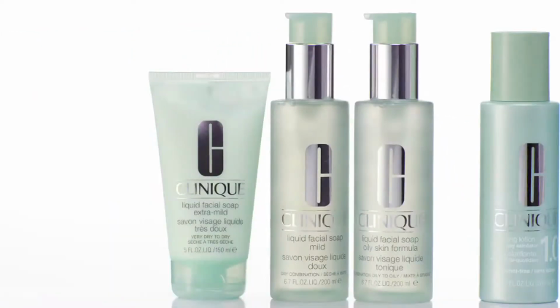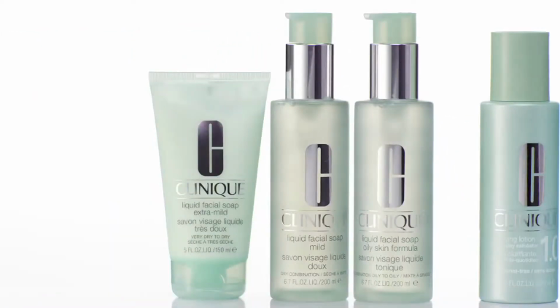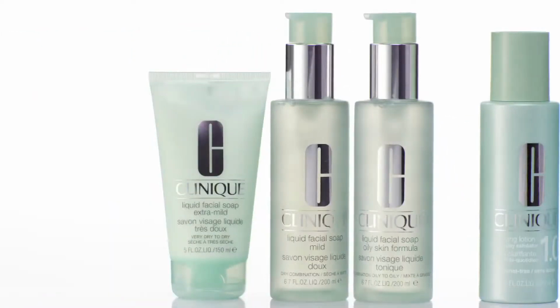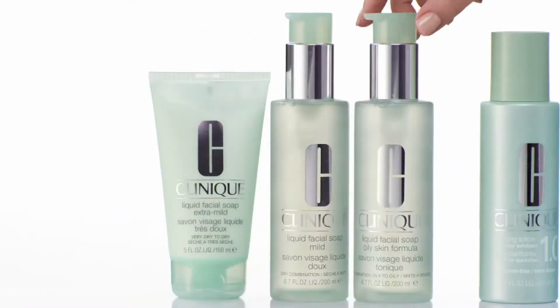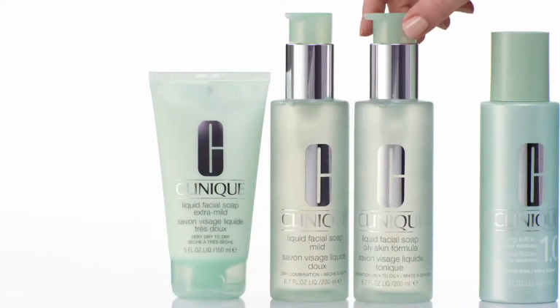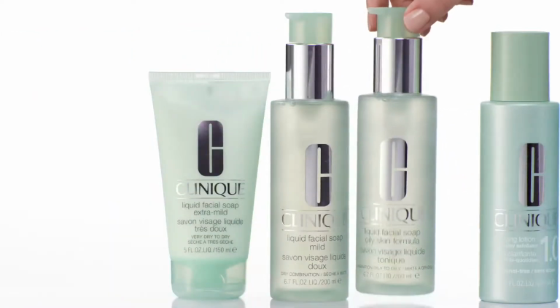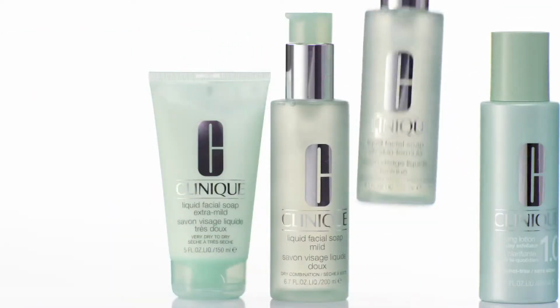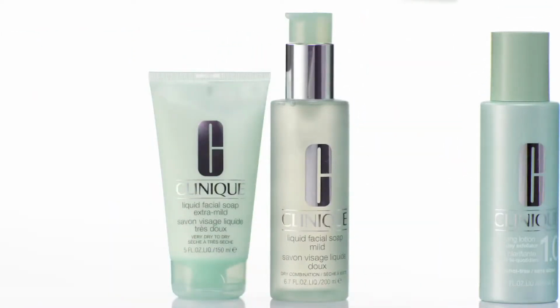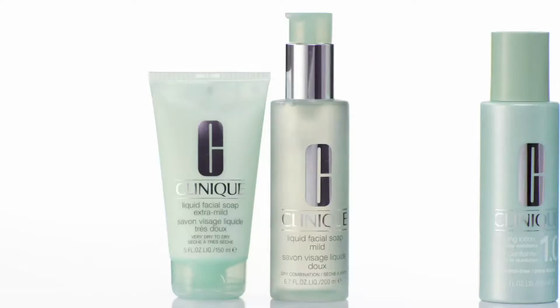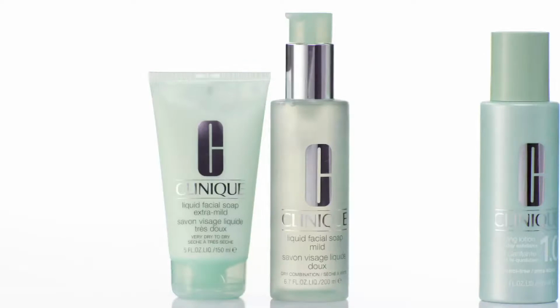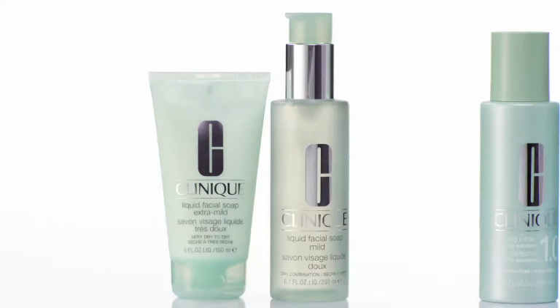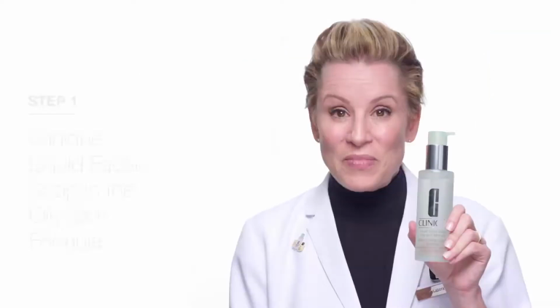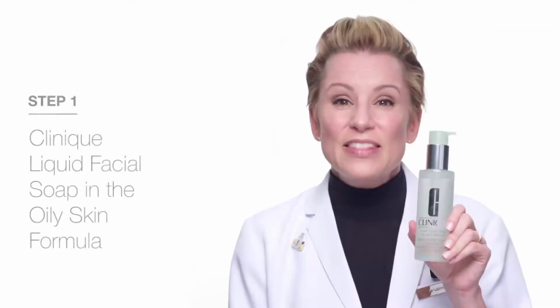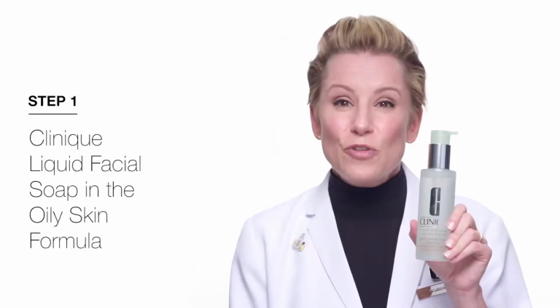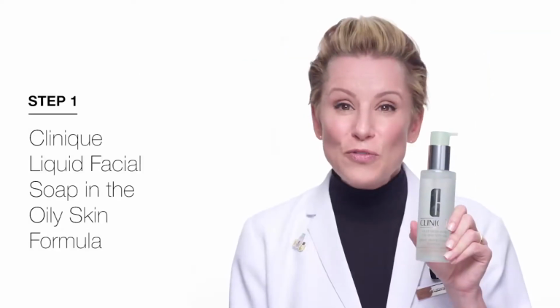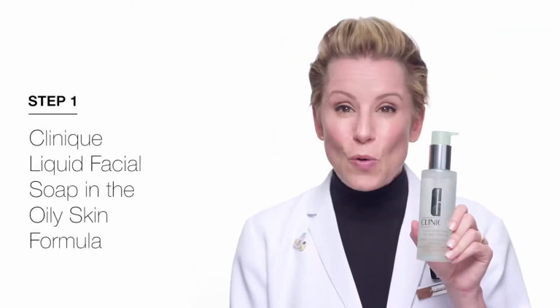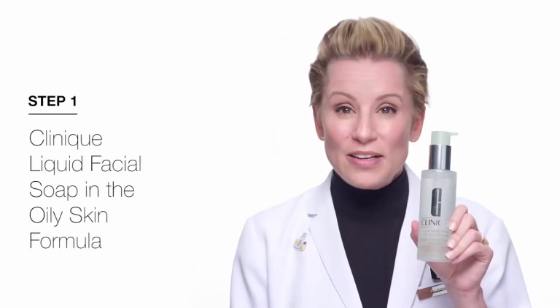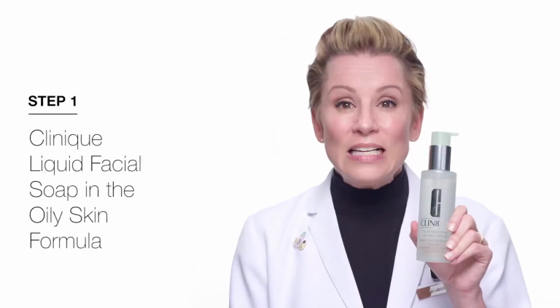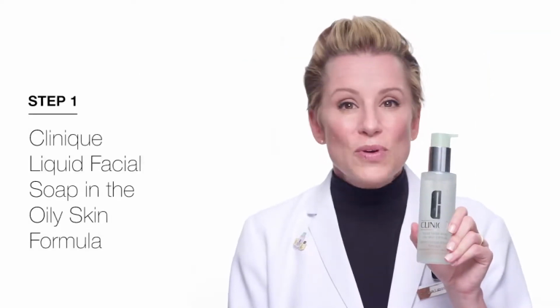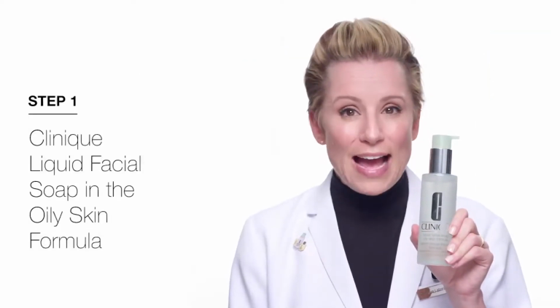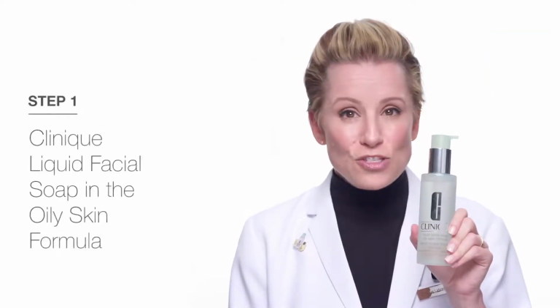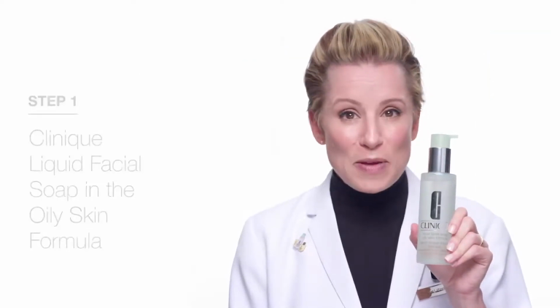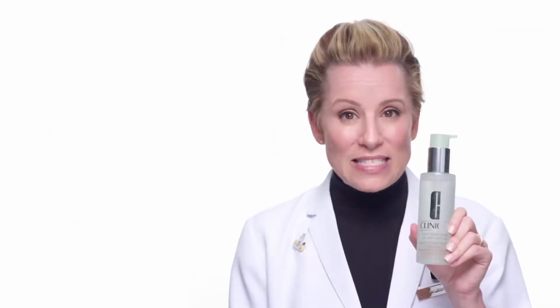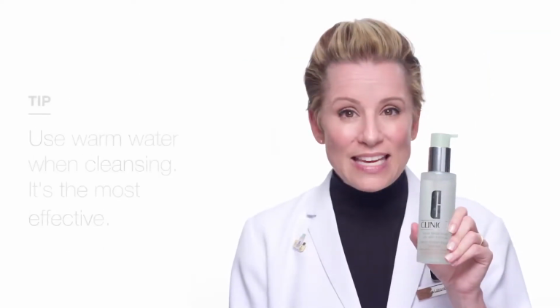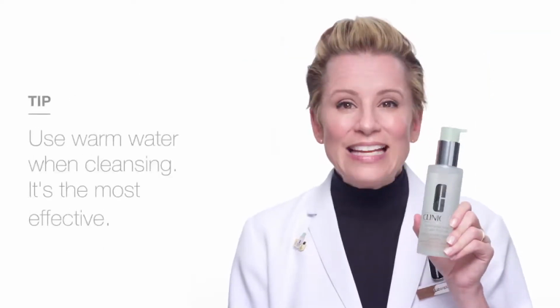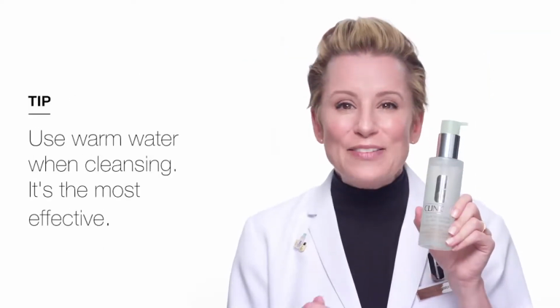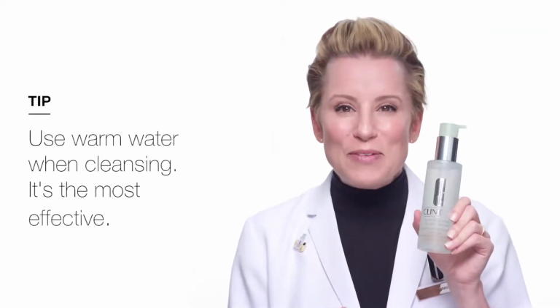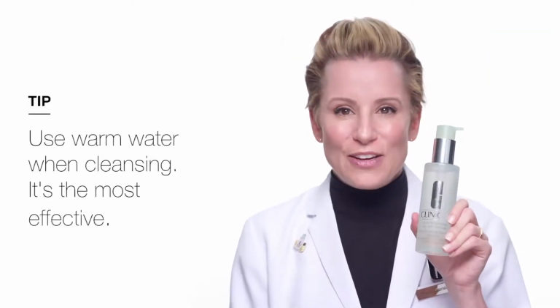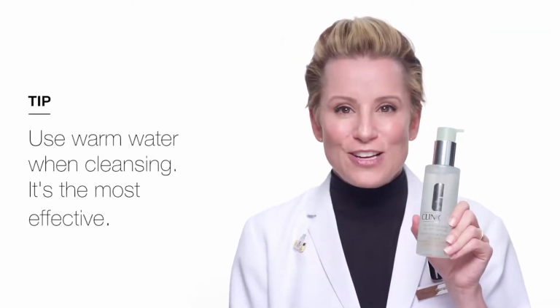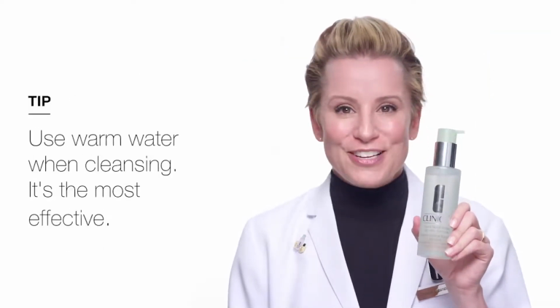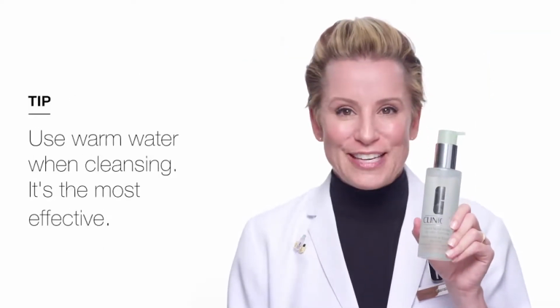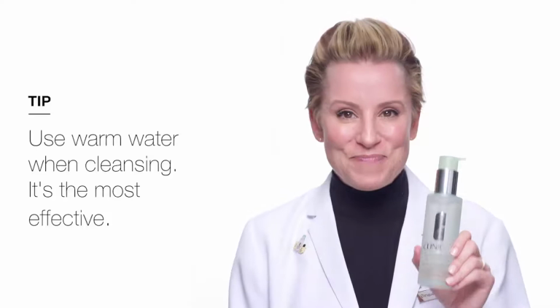First I use the facial soap oily skin formula. This removes the oil without stripping my skin, leaving me feeling fresh and clean.